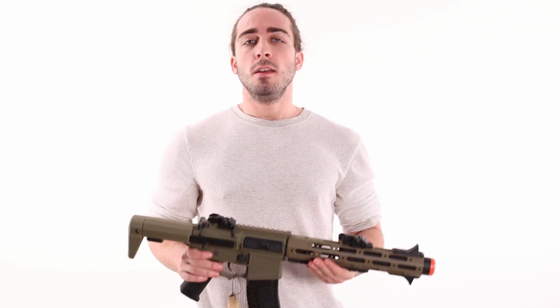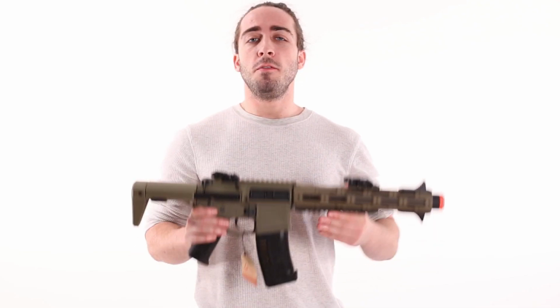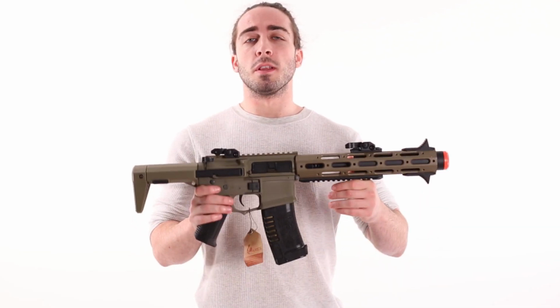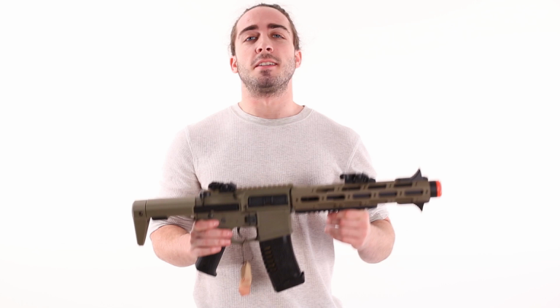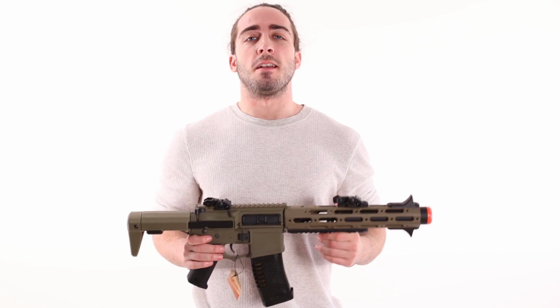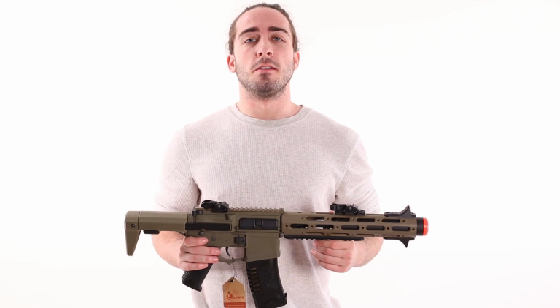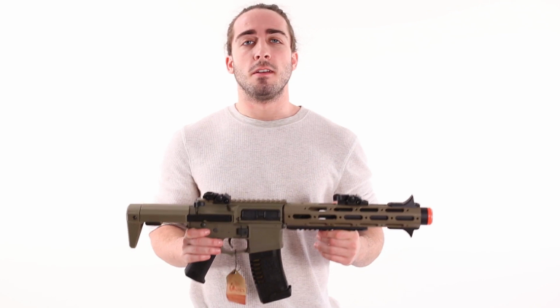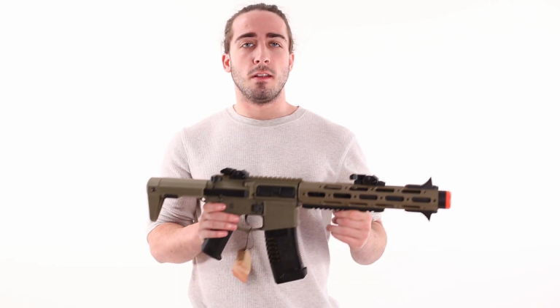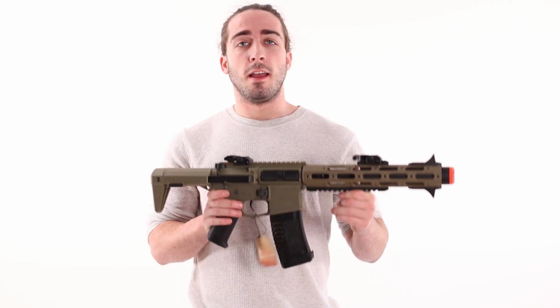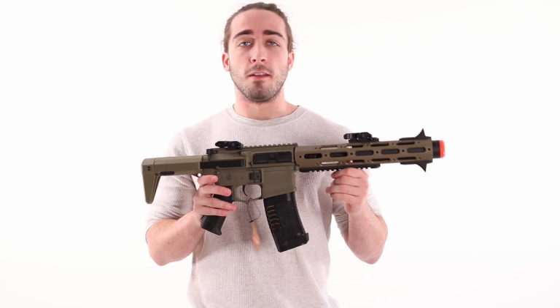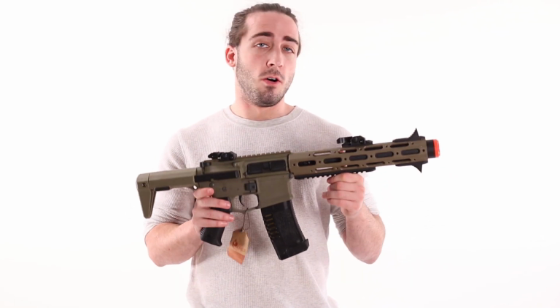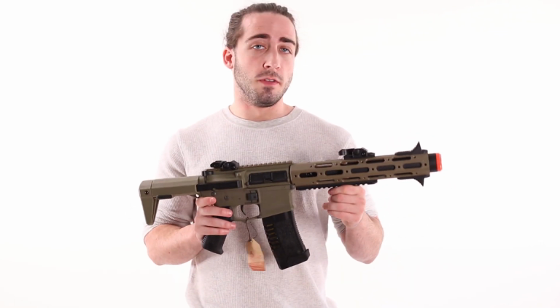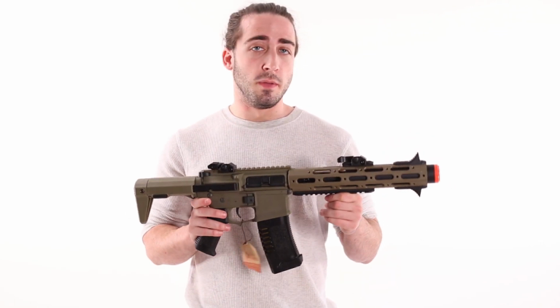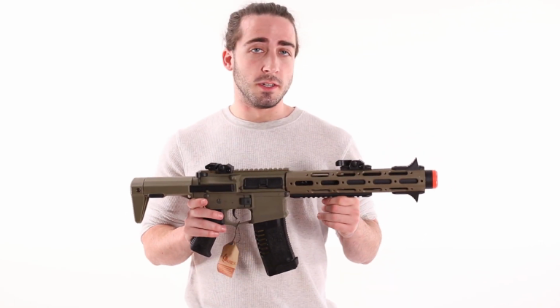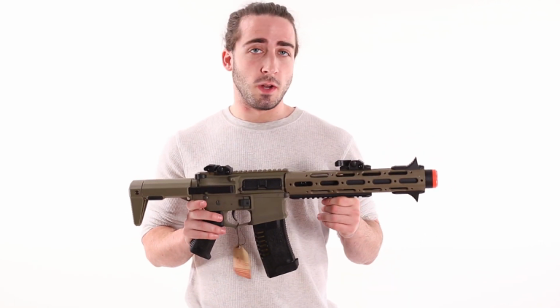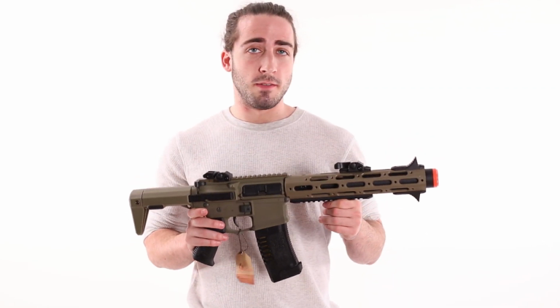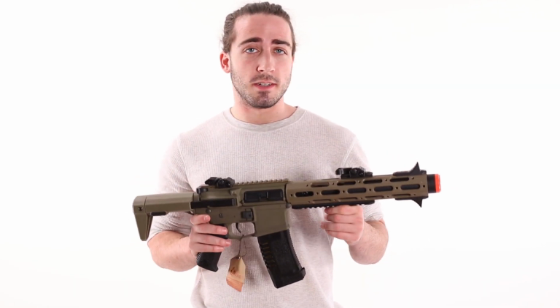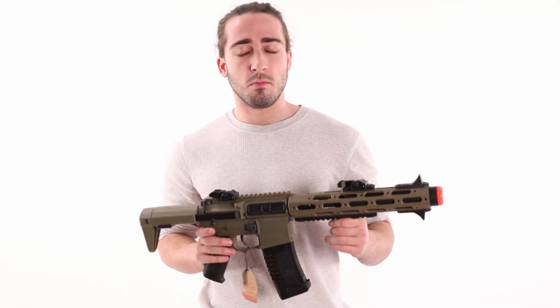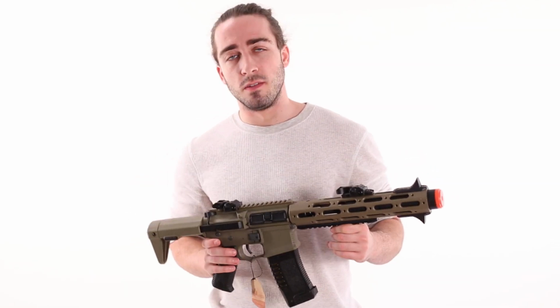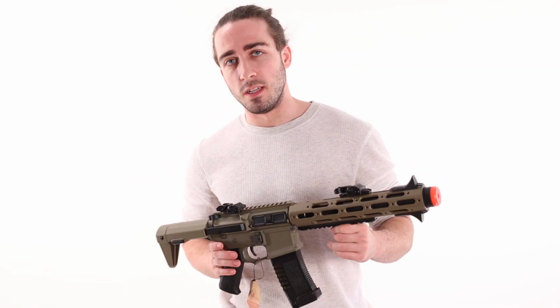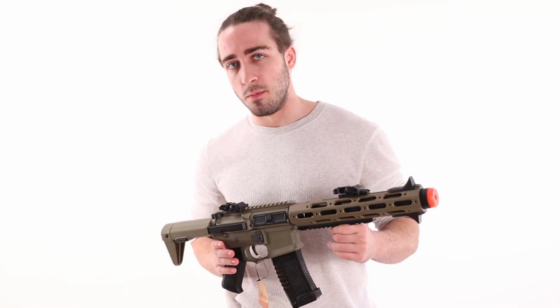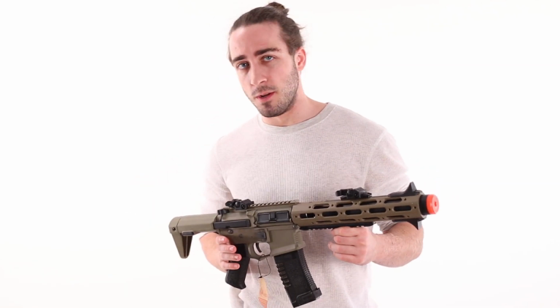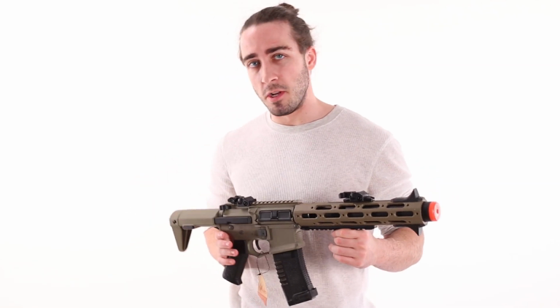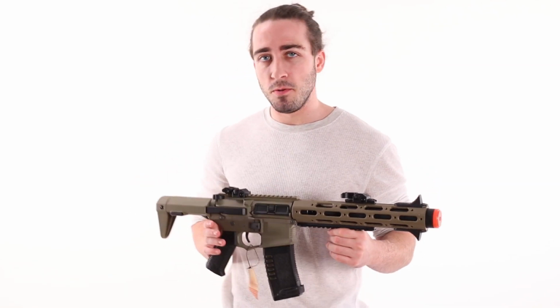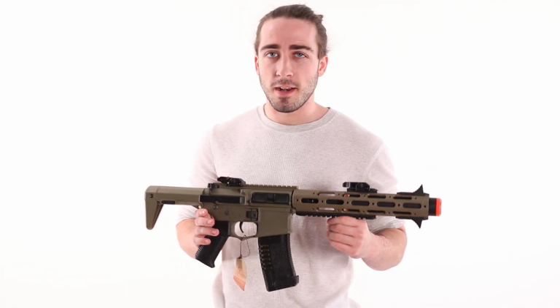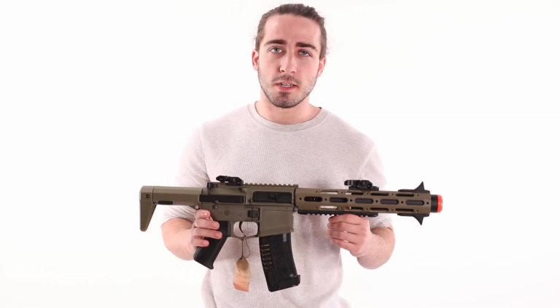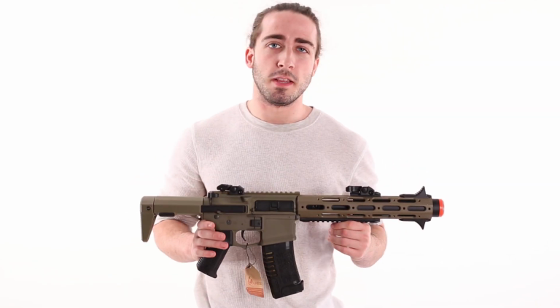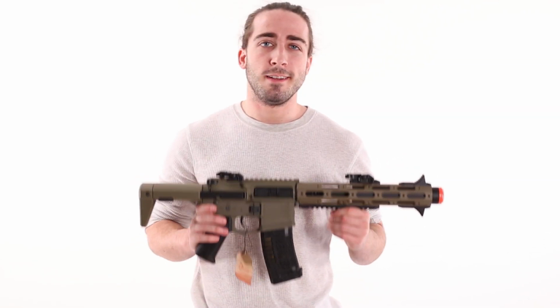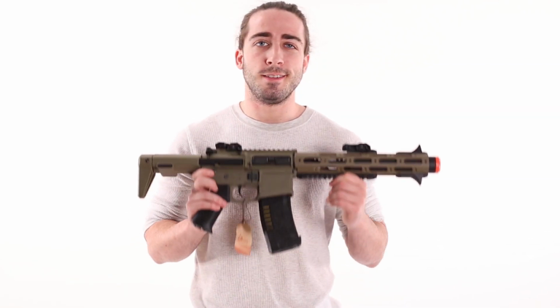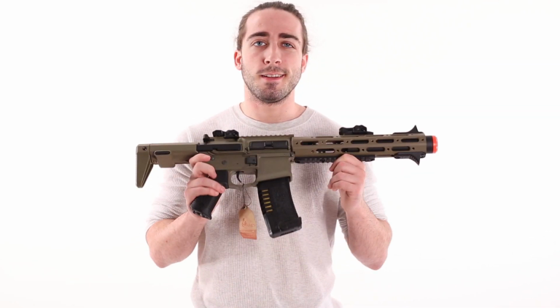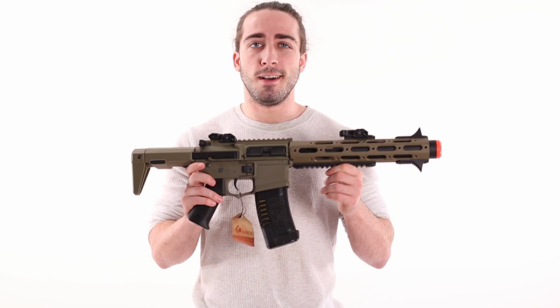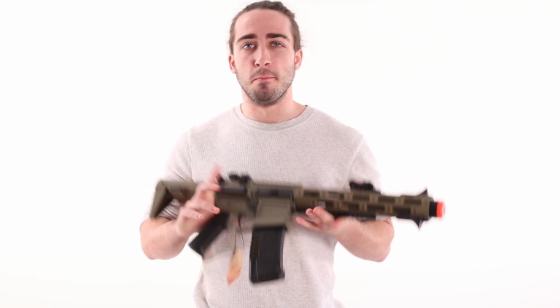Let's see what these things look like while they're shooting. If you'd like to take a look at all the Amoebas we have in stock, please visit www.airsoftatlanta.com.